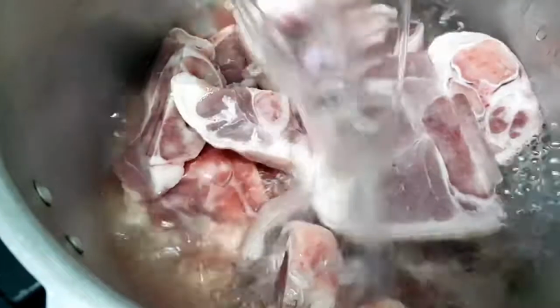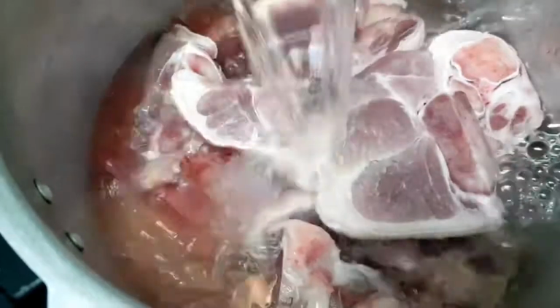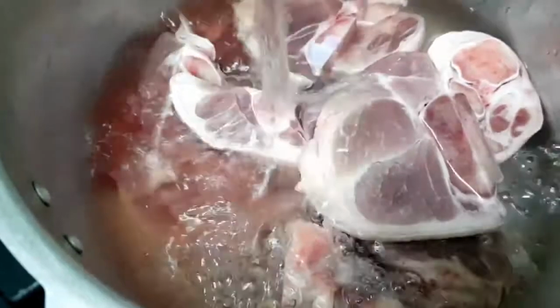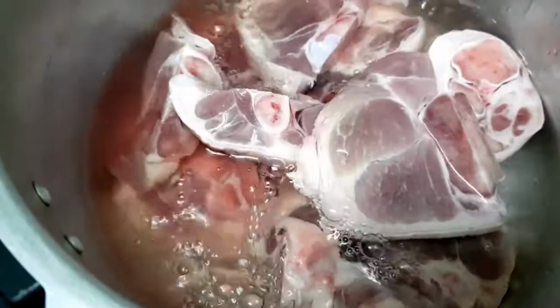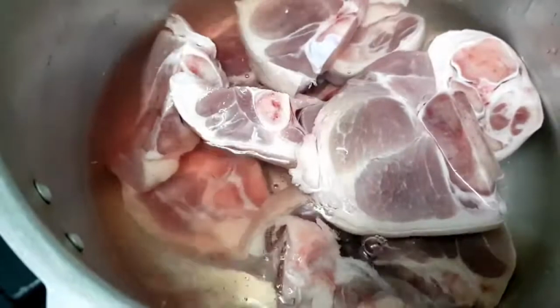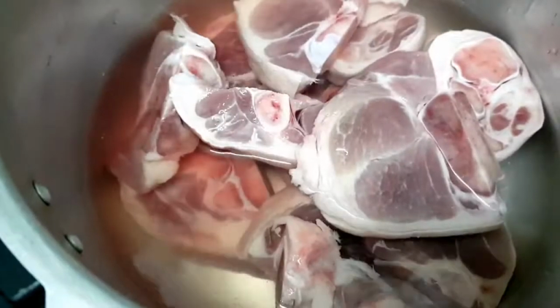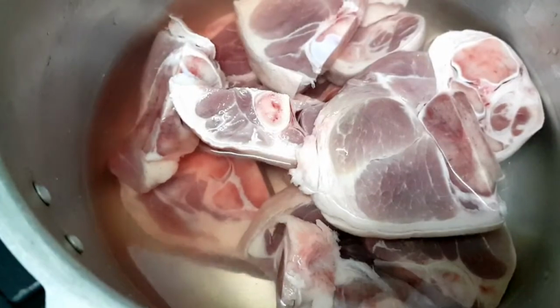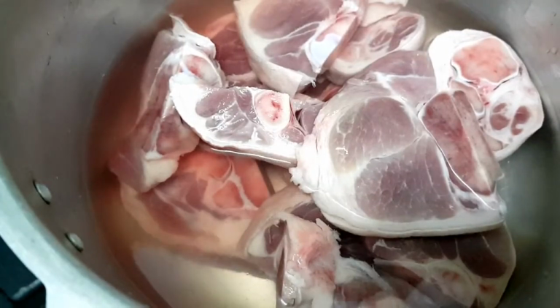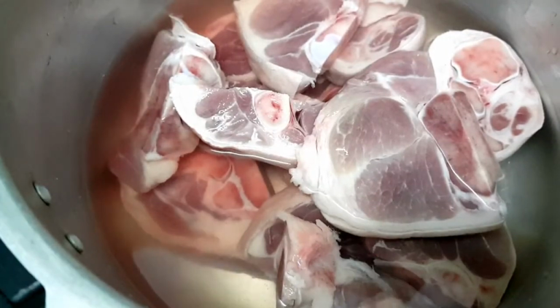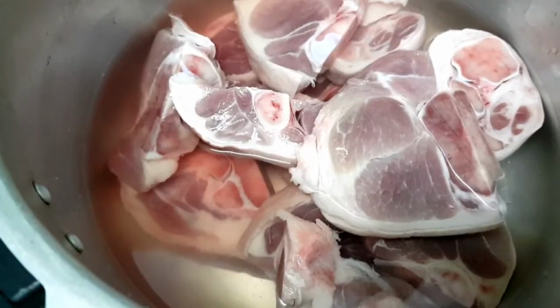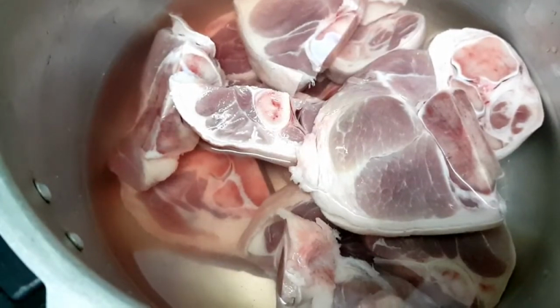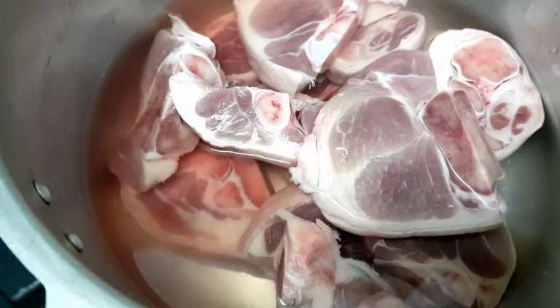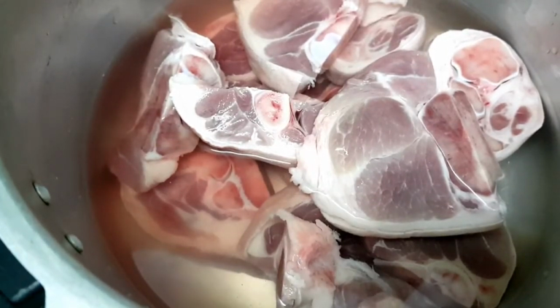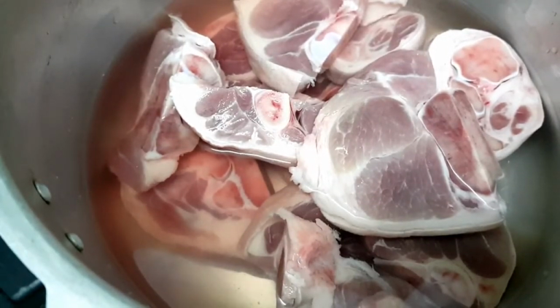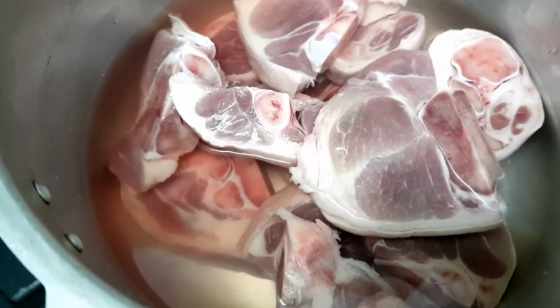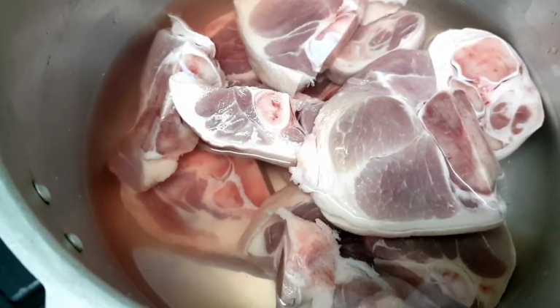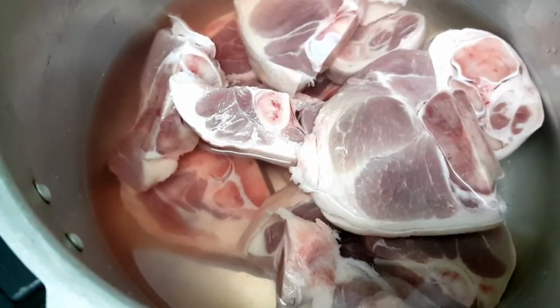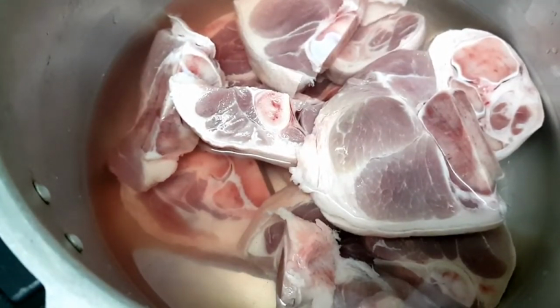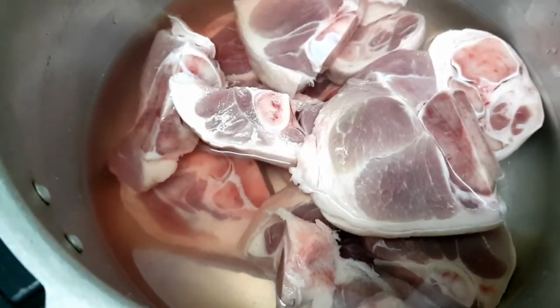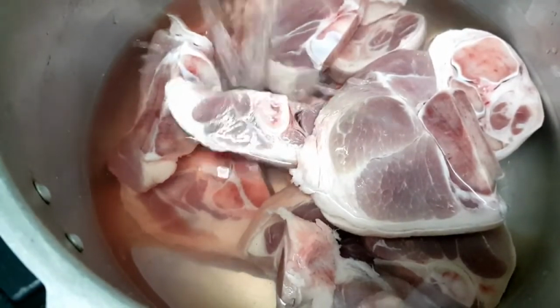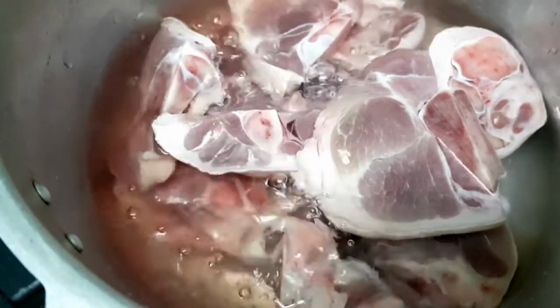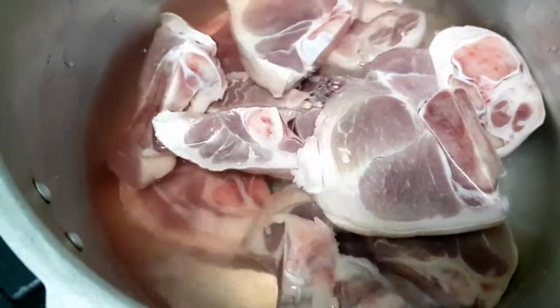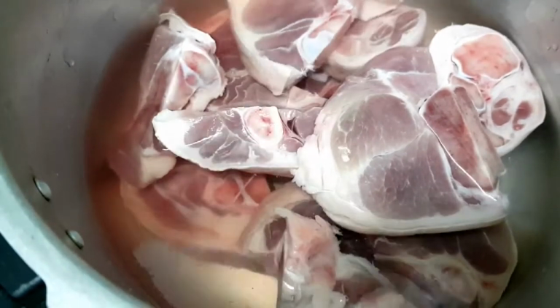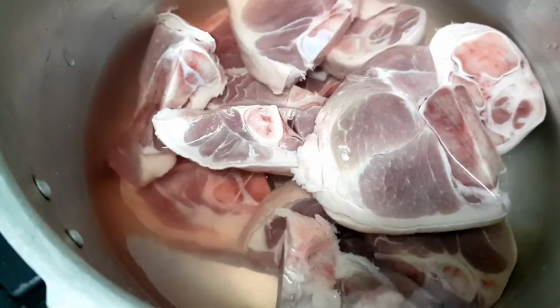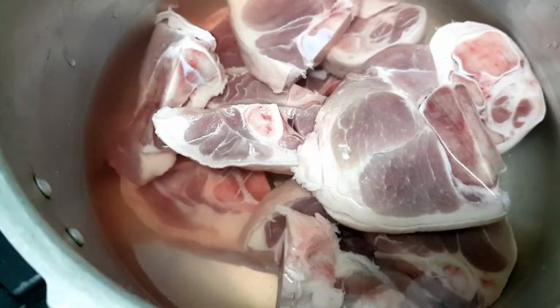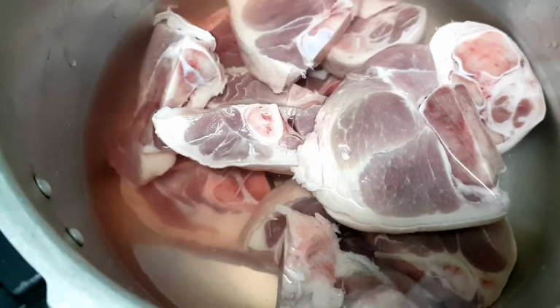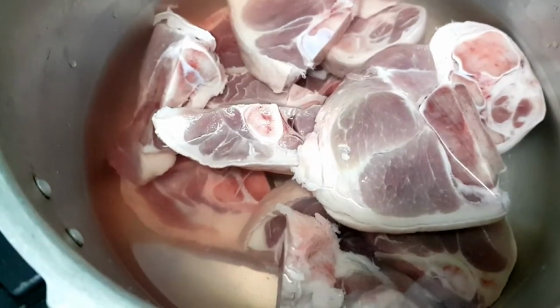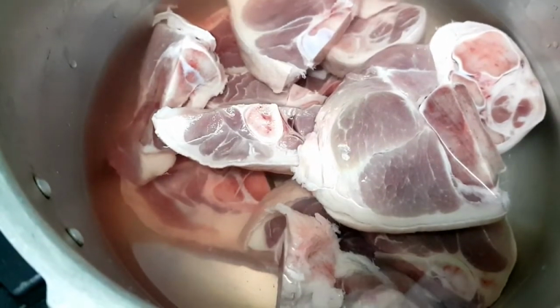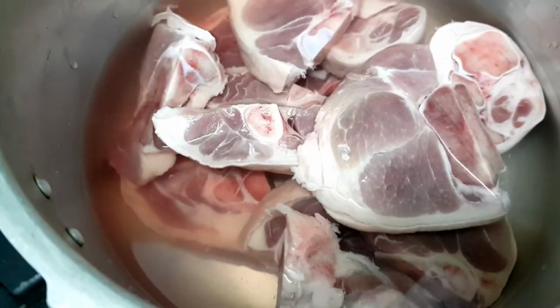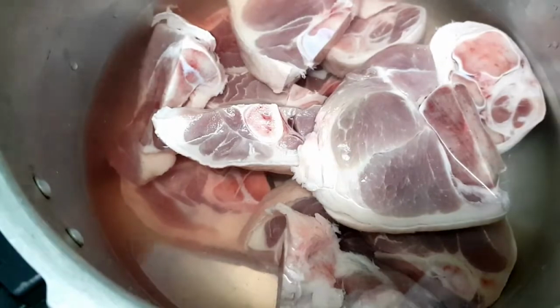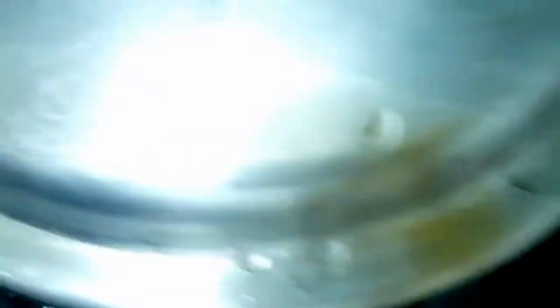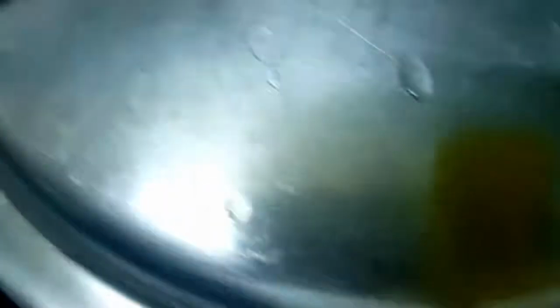The first thing we need to do is soften the pork first. We can use a pressure cooker to save time and to make the pork more tender.